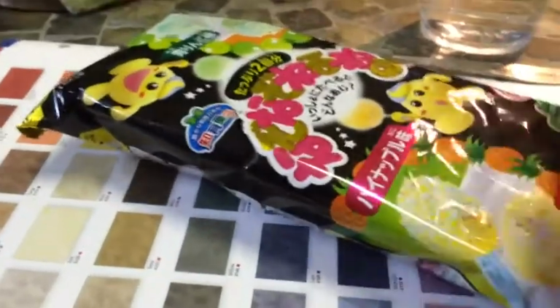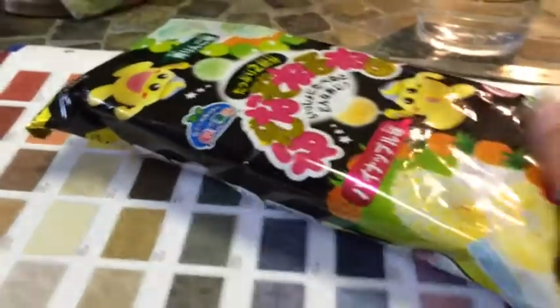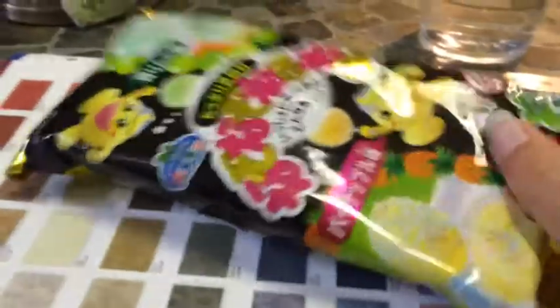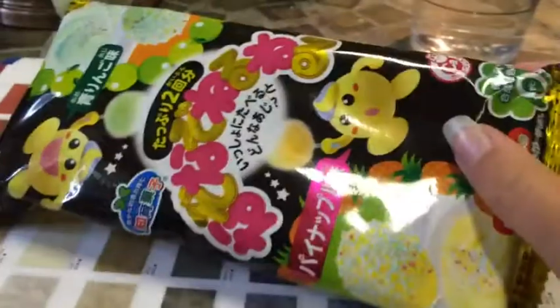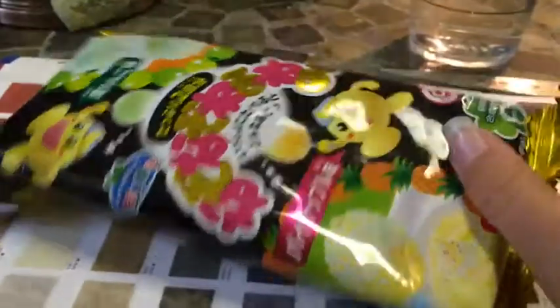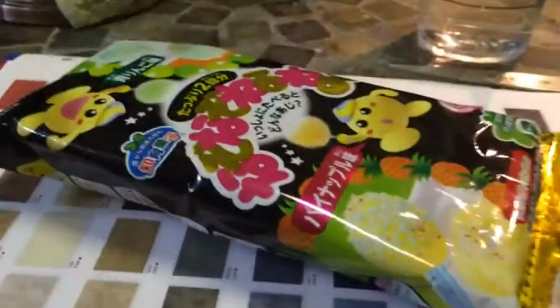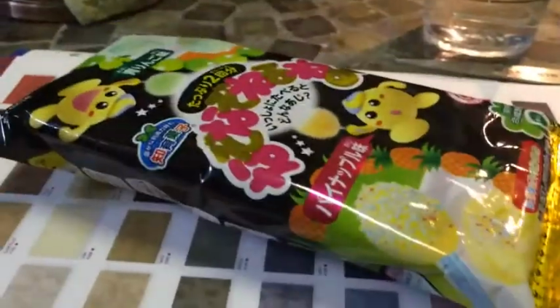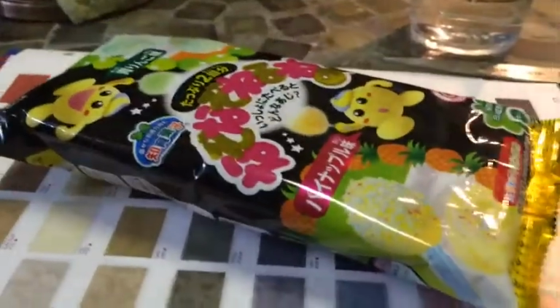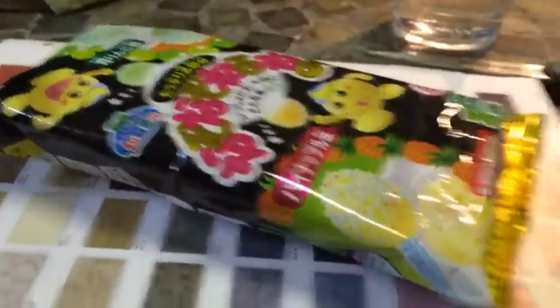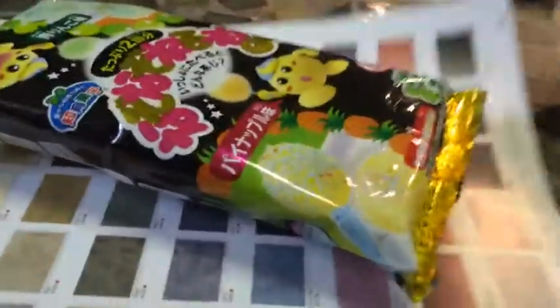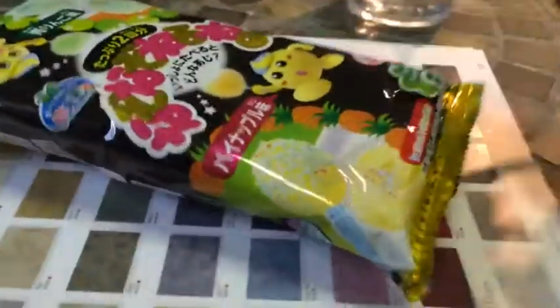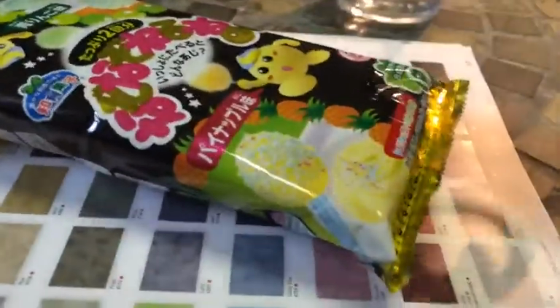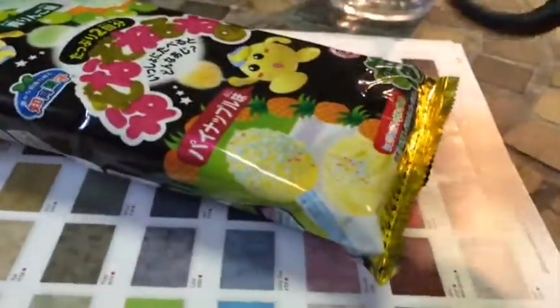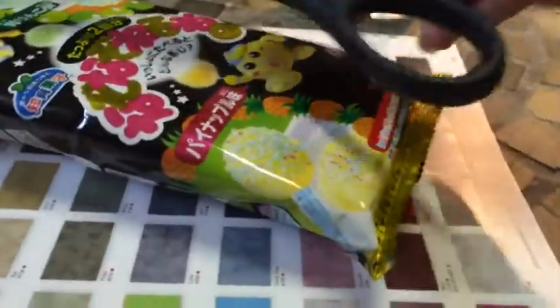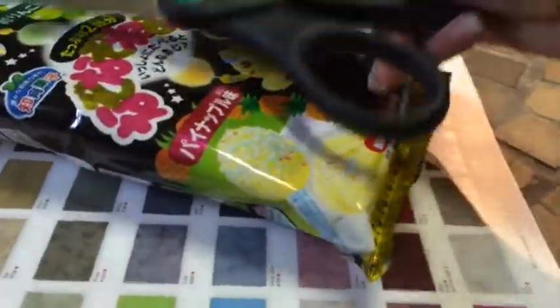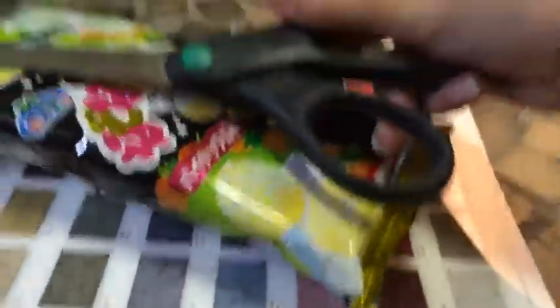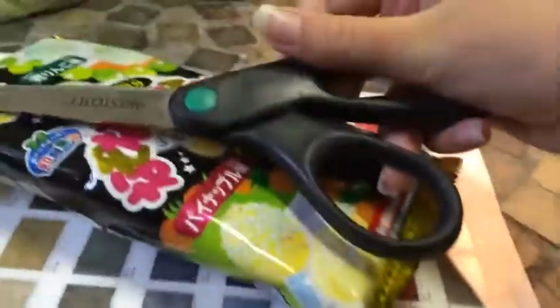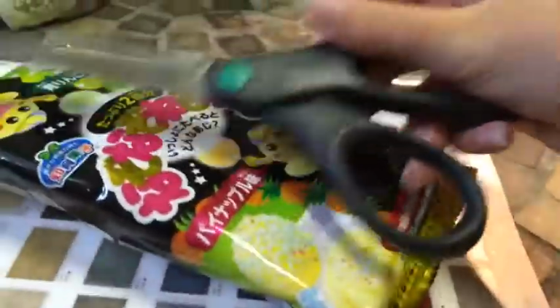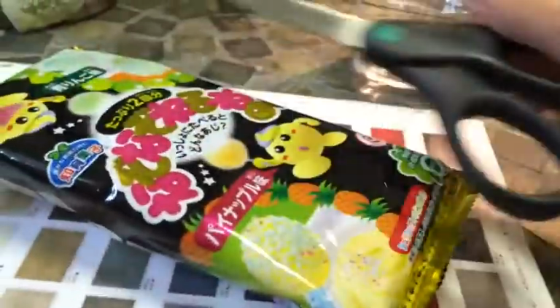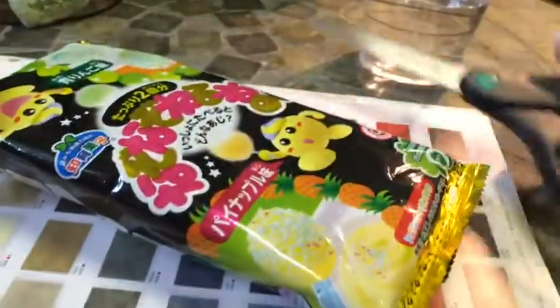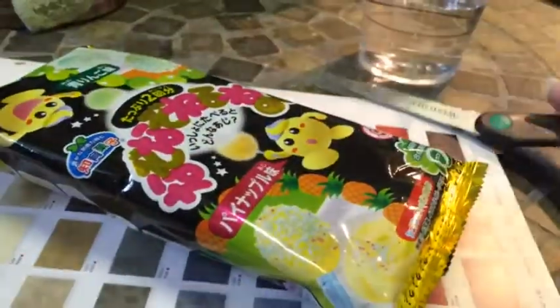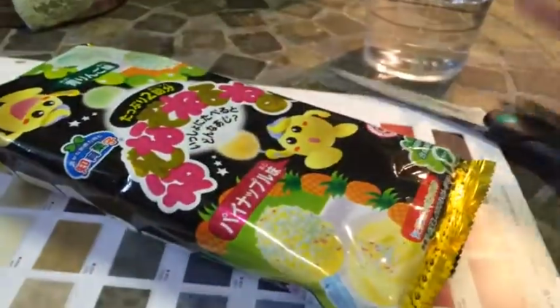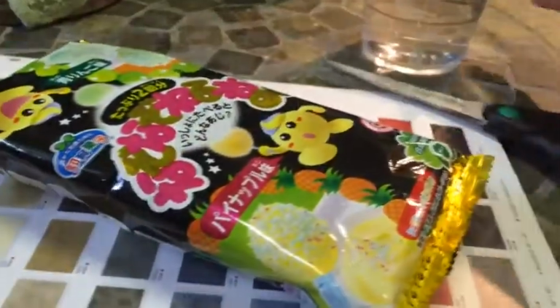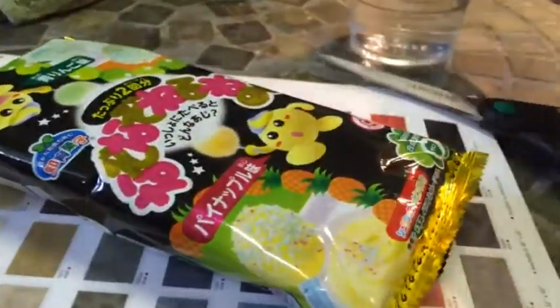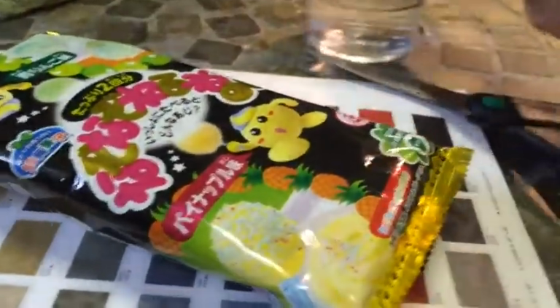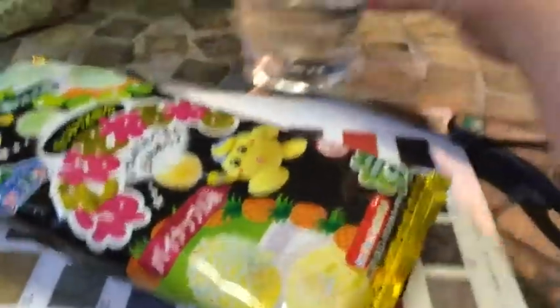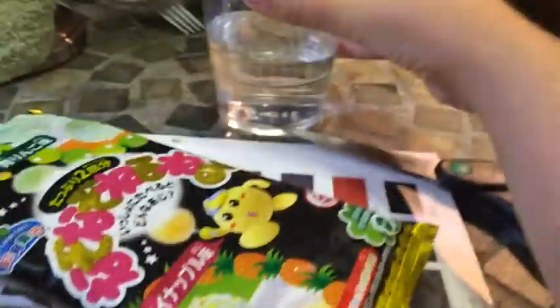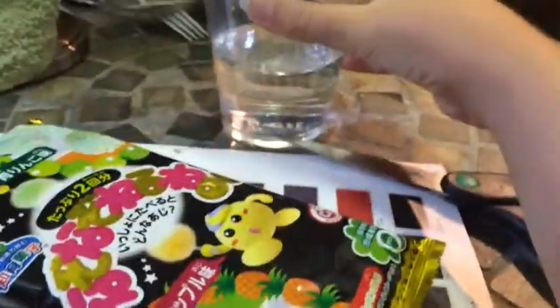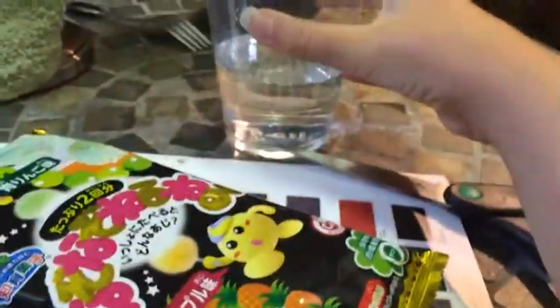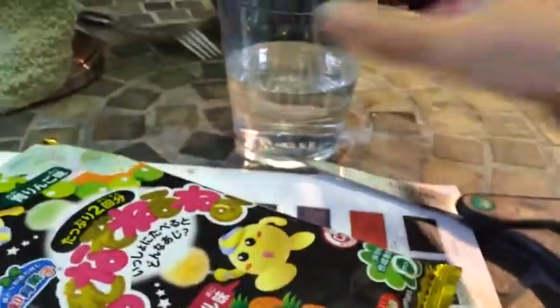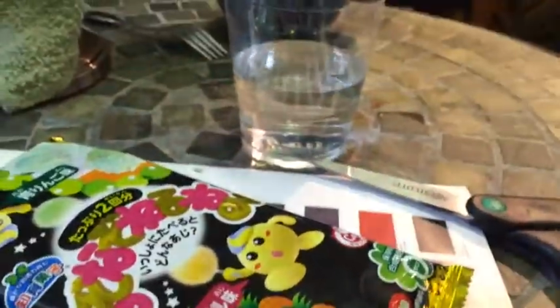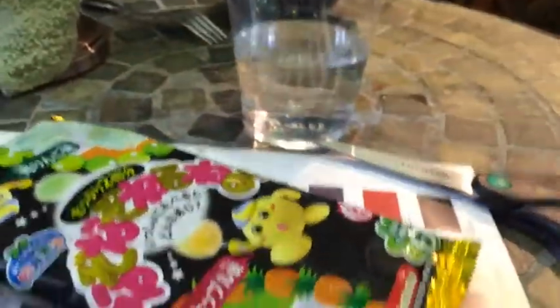You're going to need the kit, scissors, and a cup of water.